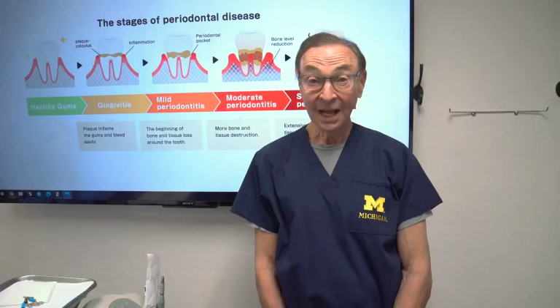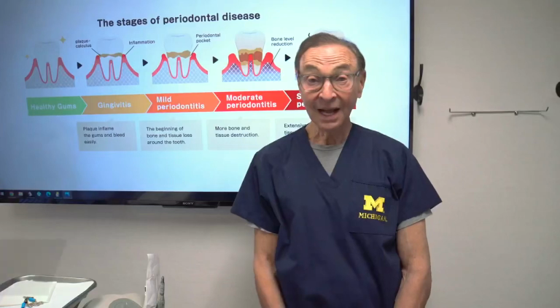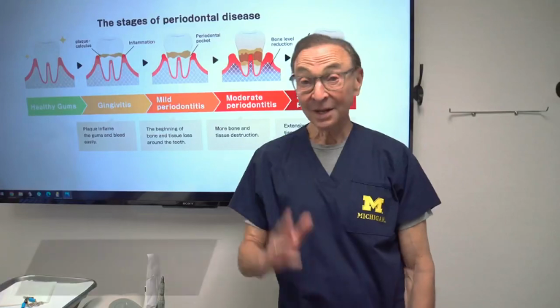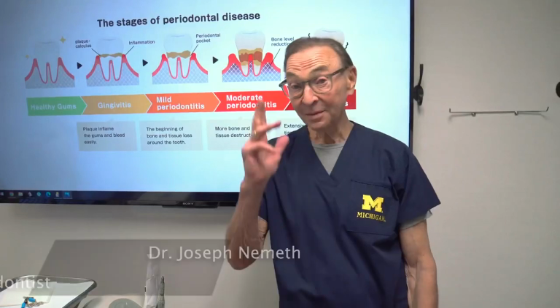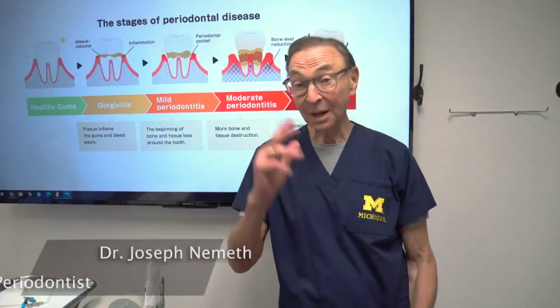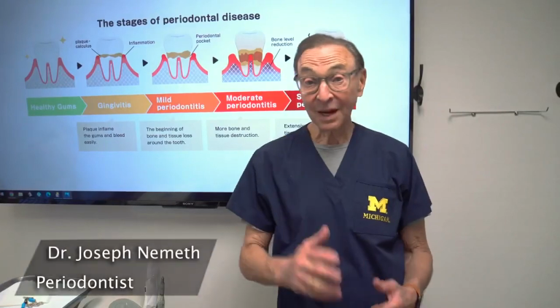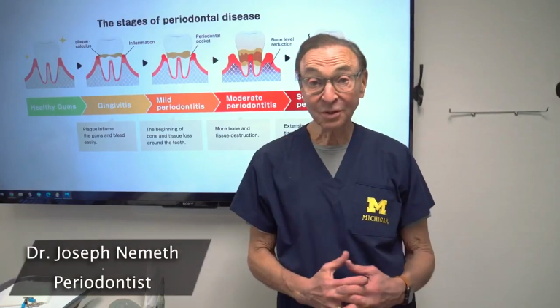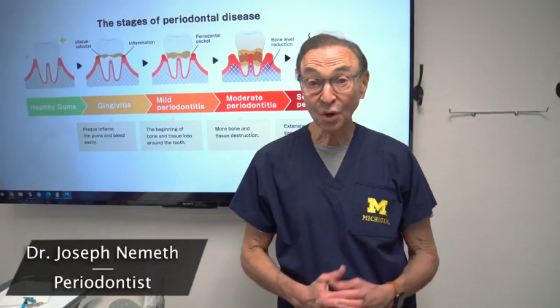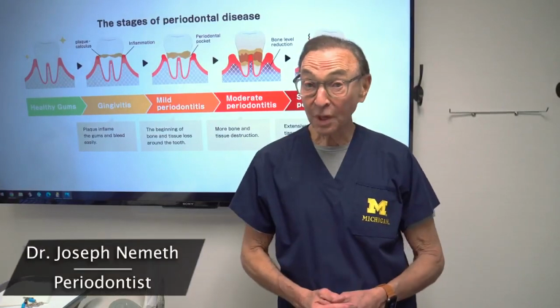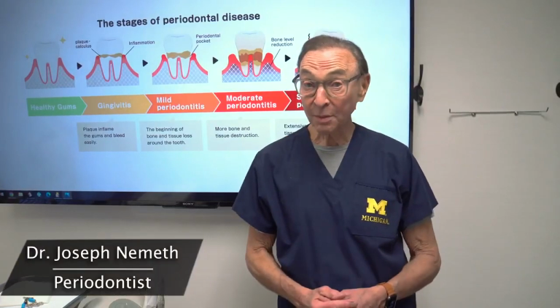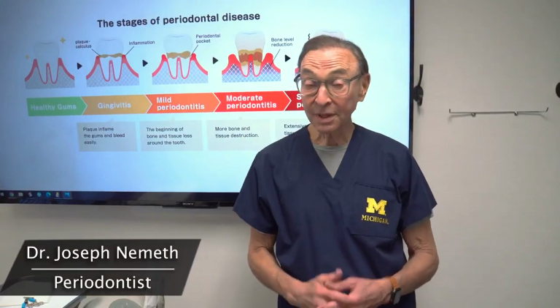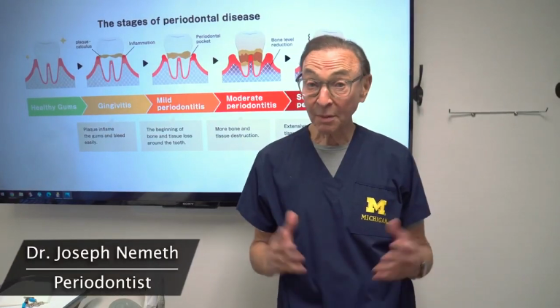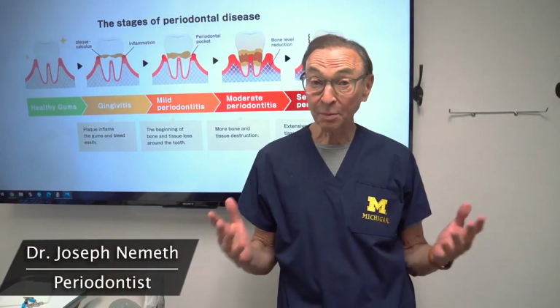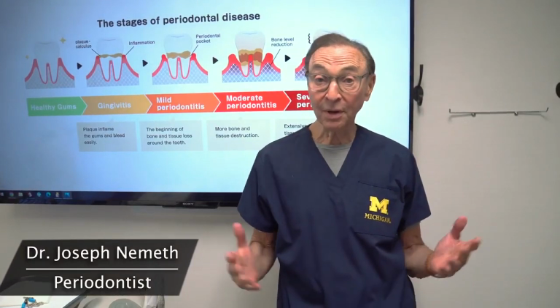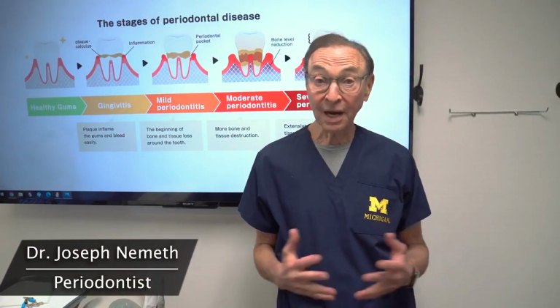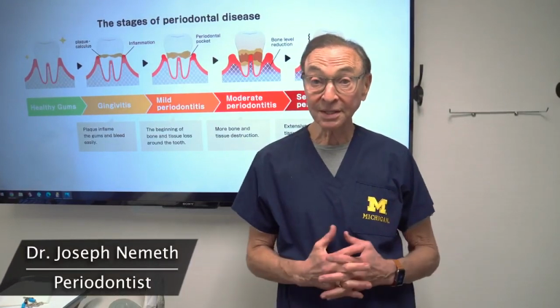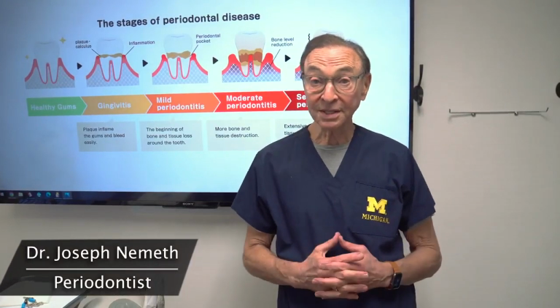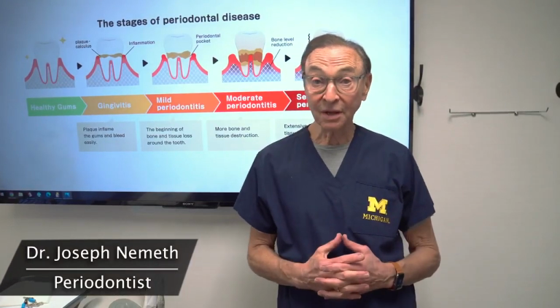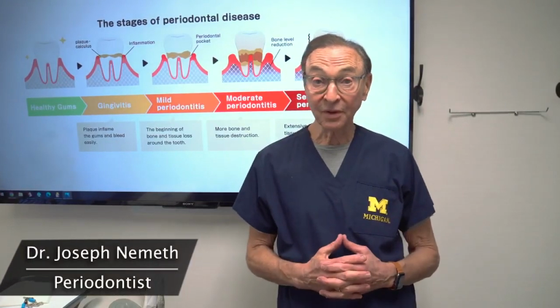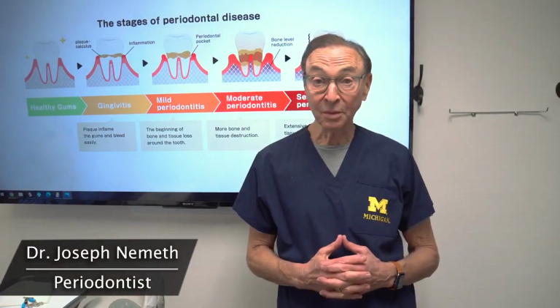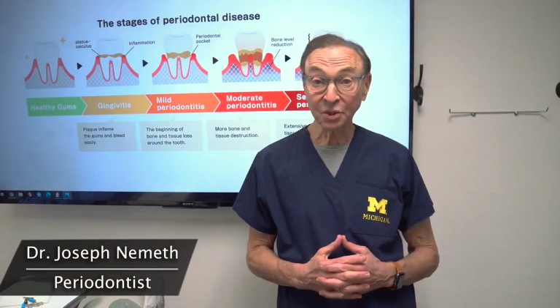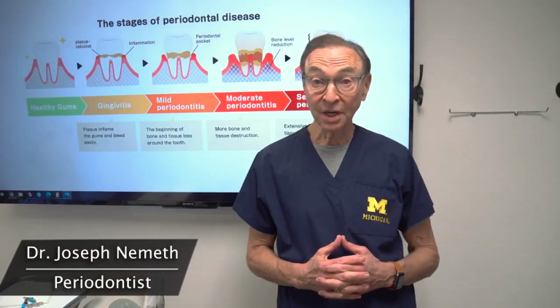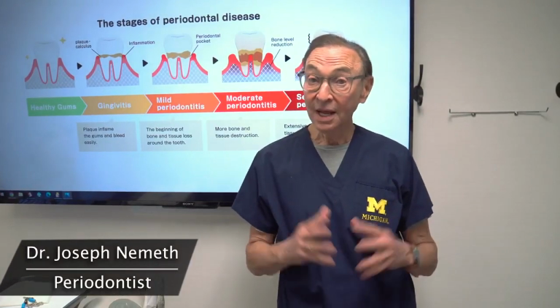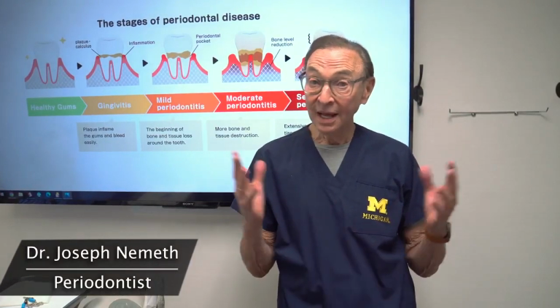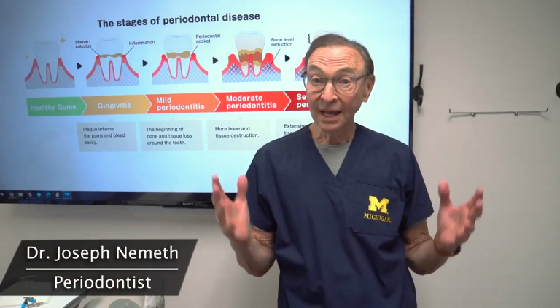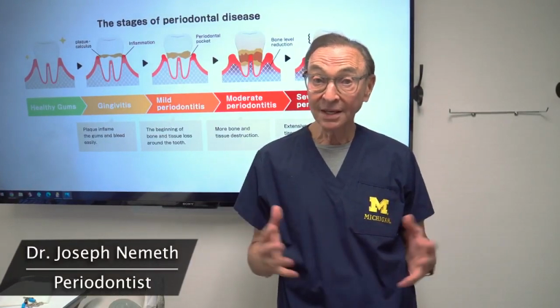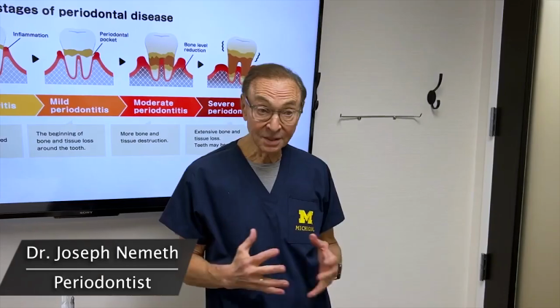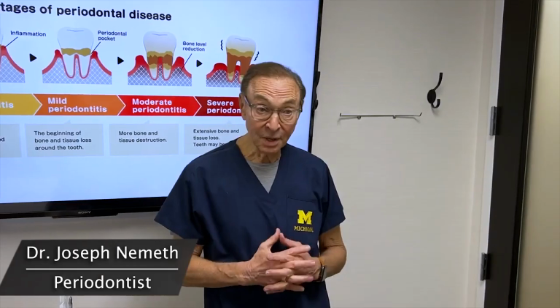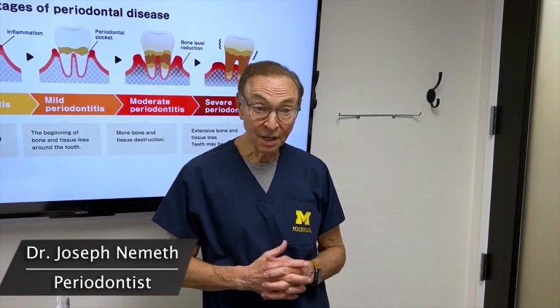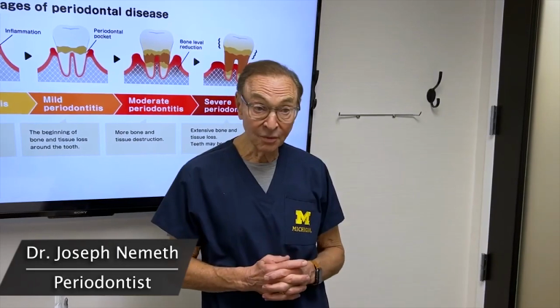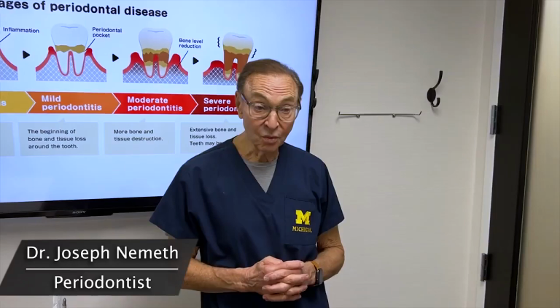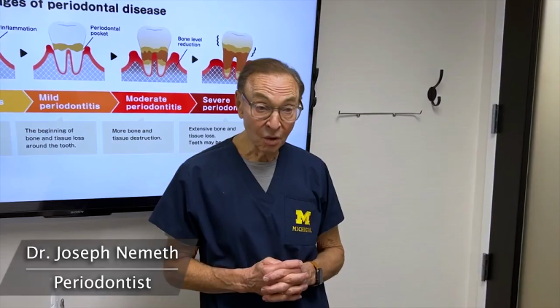Hi, I'm Dr. Joe Nemeth. I'm a periodontist in Southfield, Michigan, as many of you know.